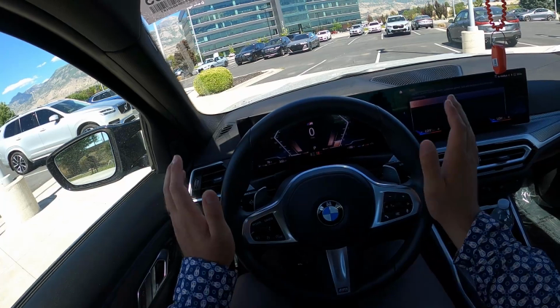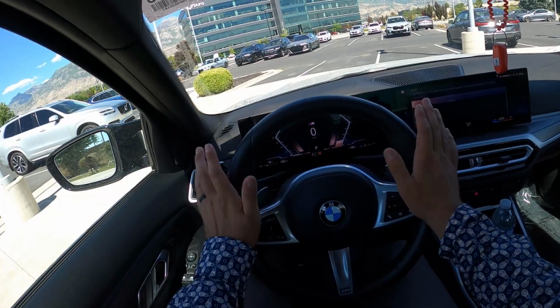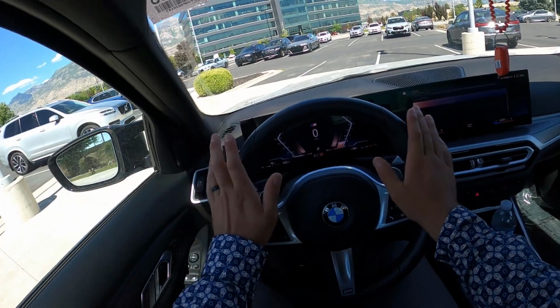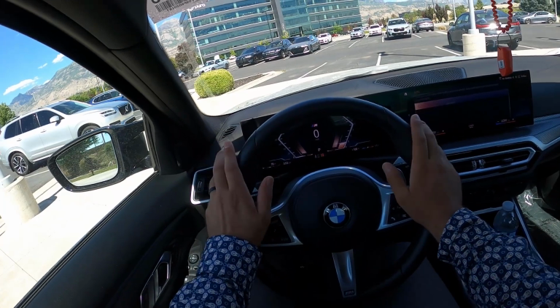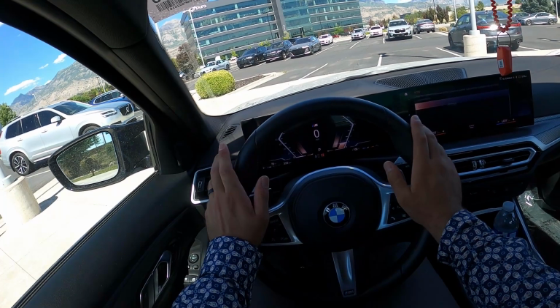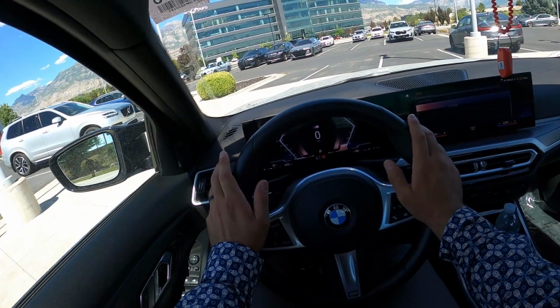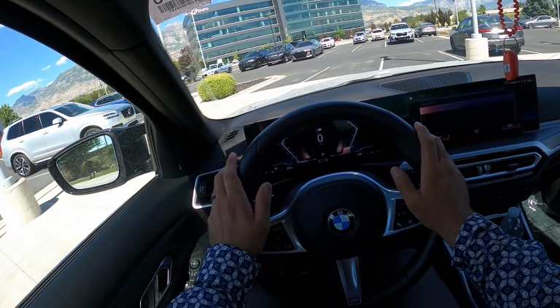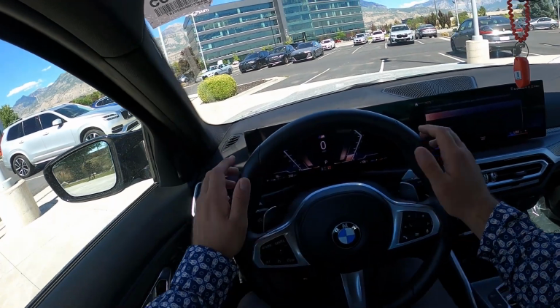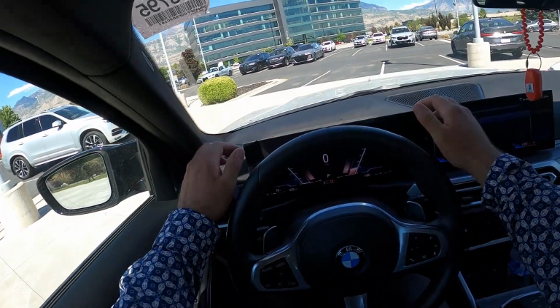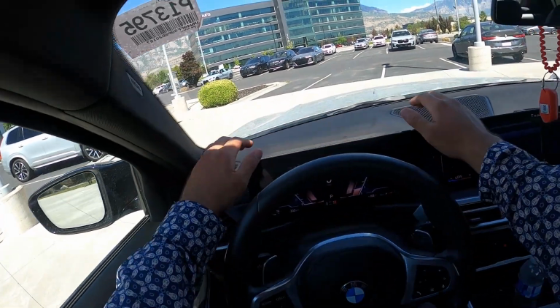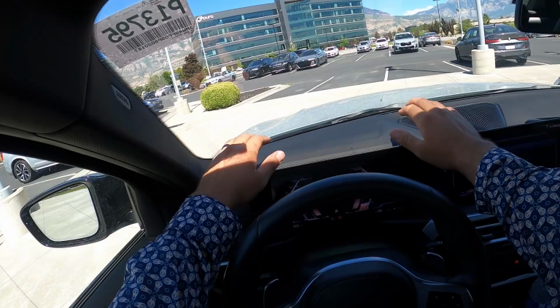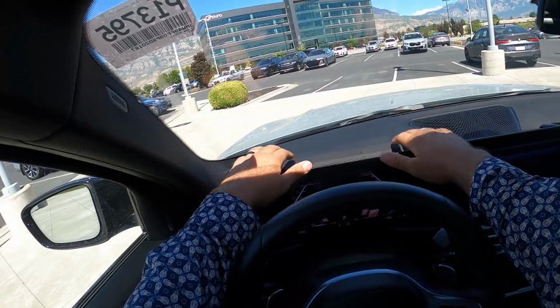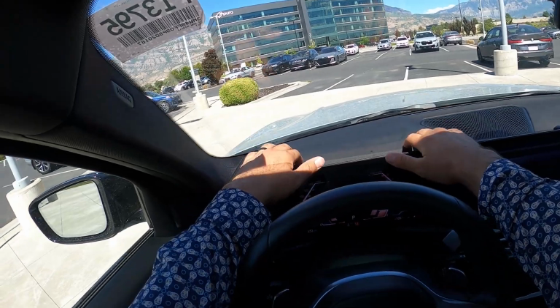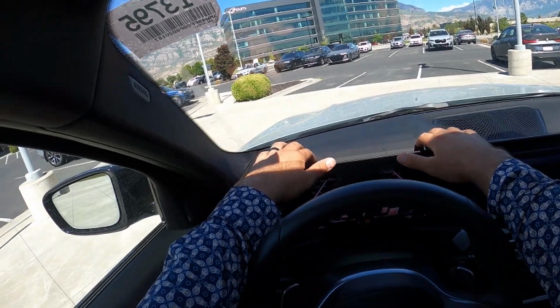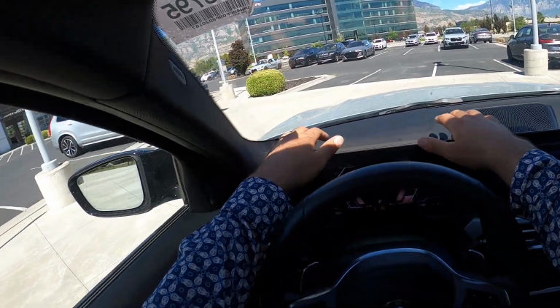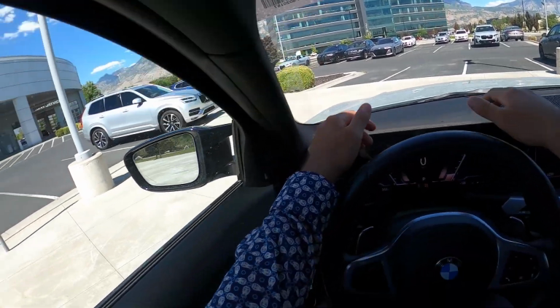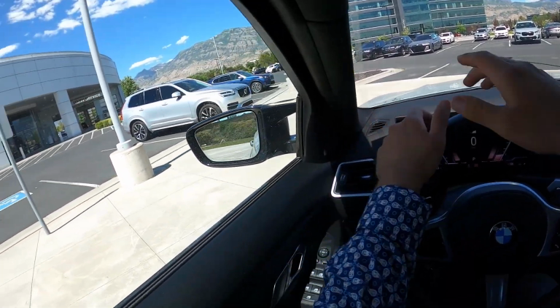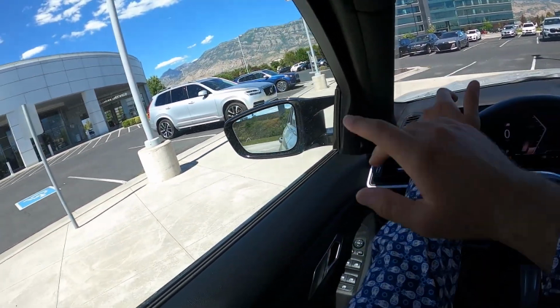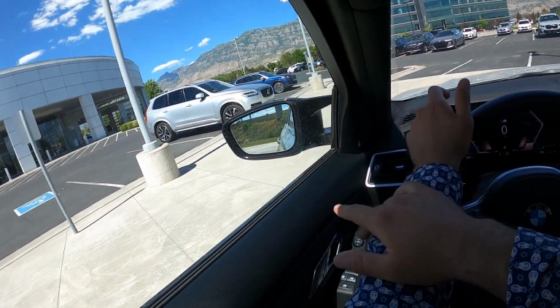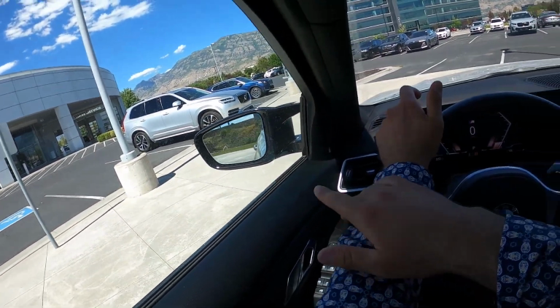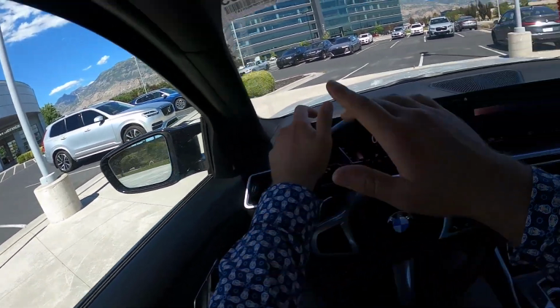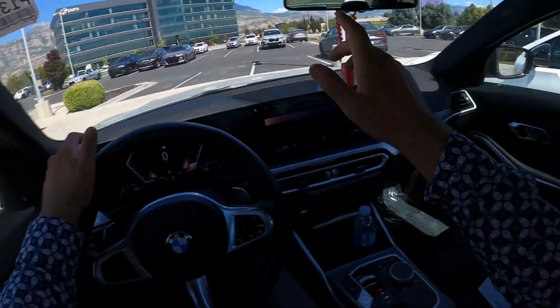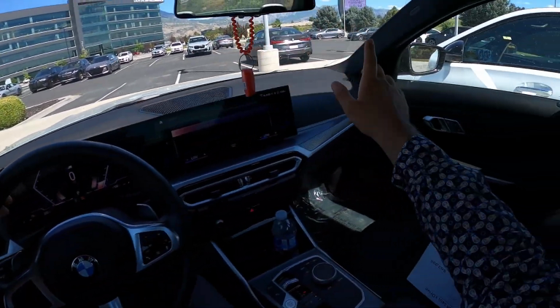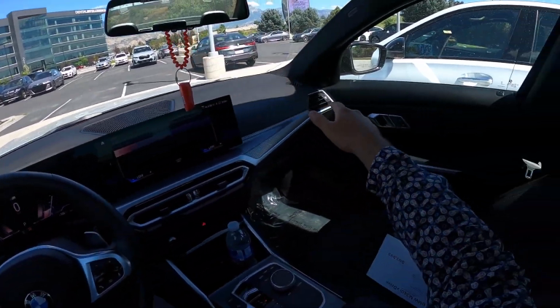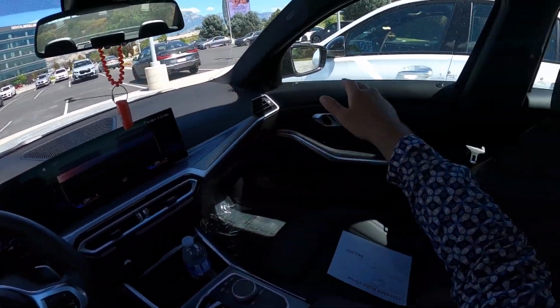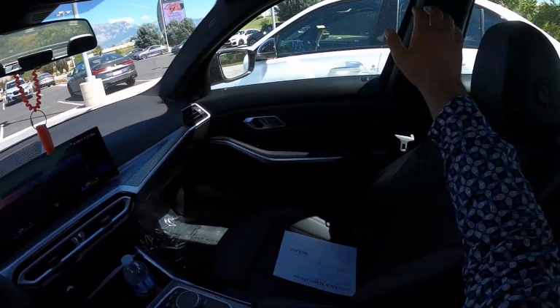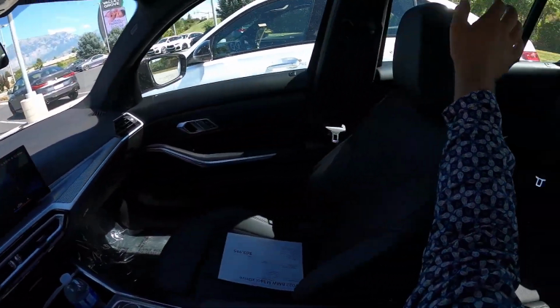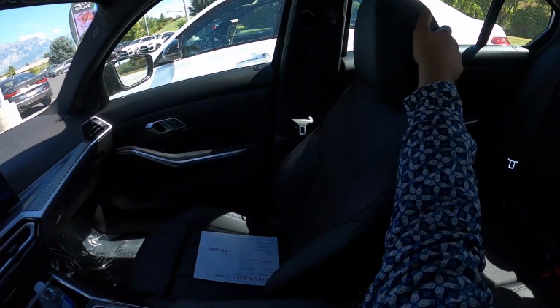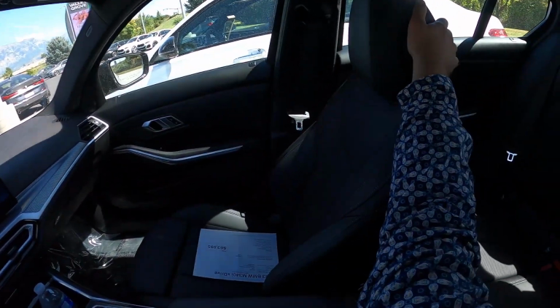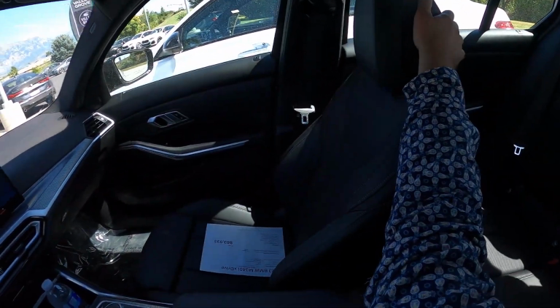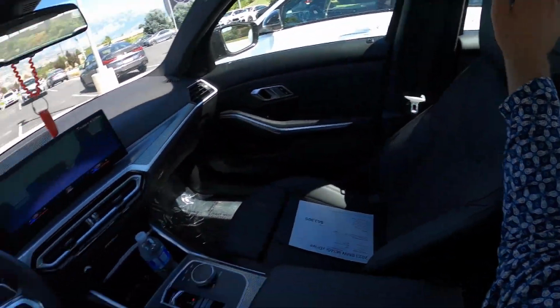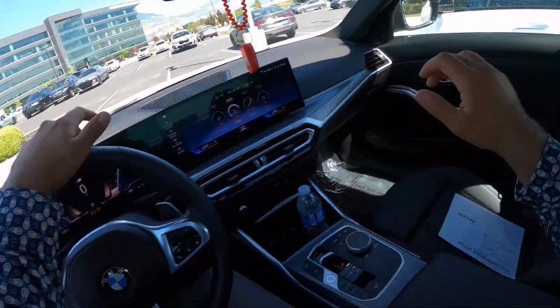Let's talk about the visibility before we set off here in the BMW. Here's the visibility of the hood, both the mirrors, and the rest of the rear.